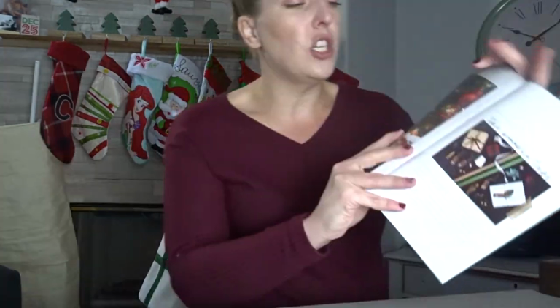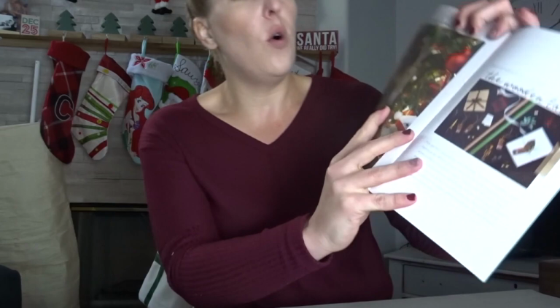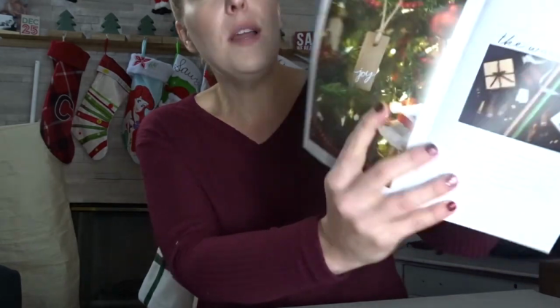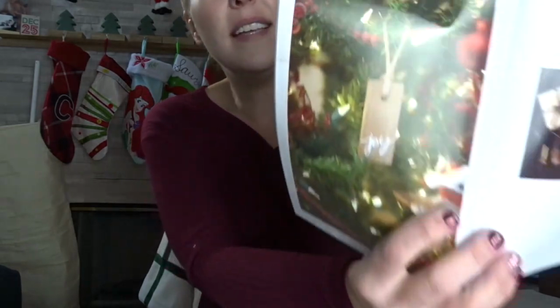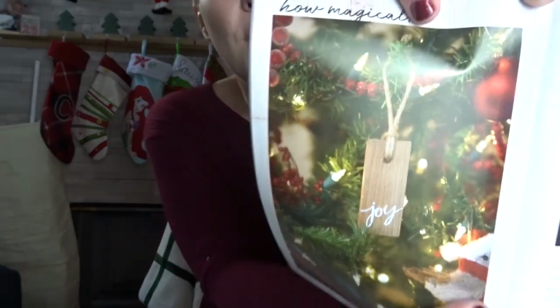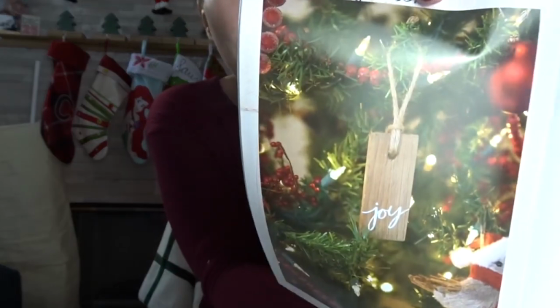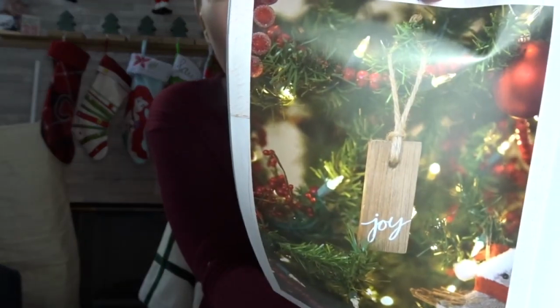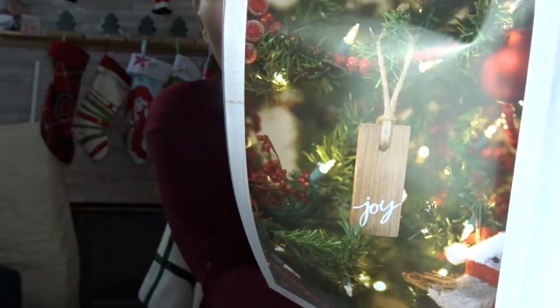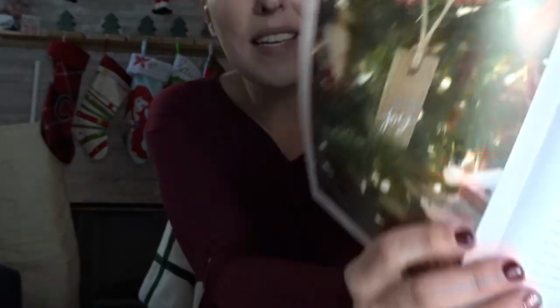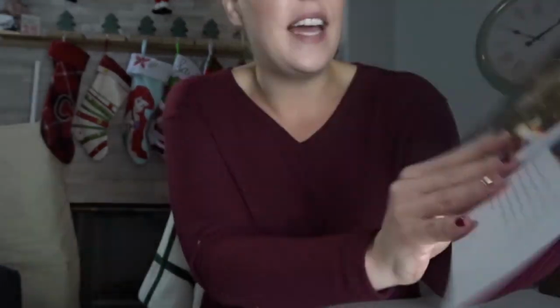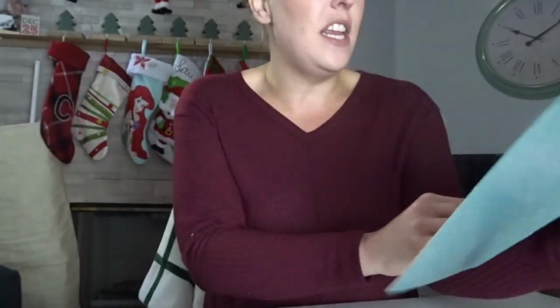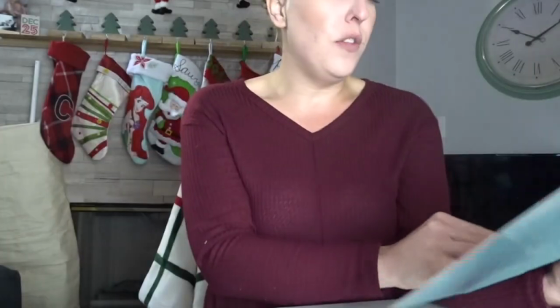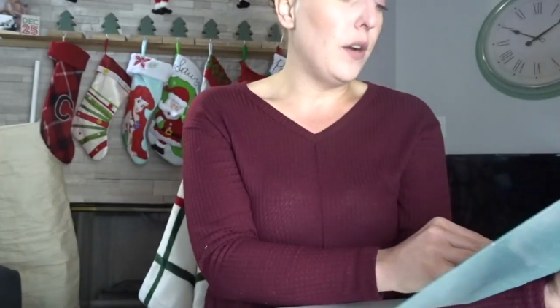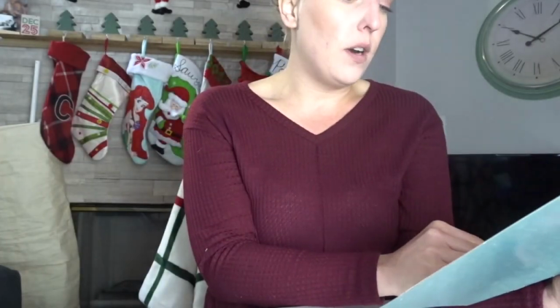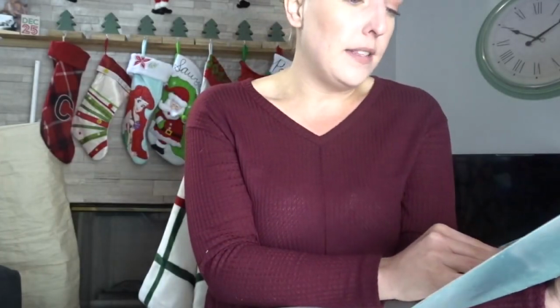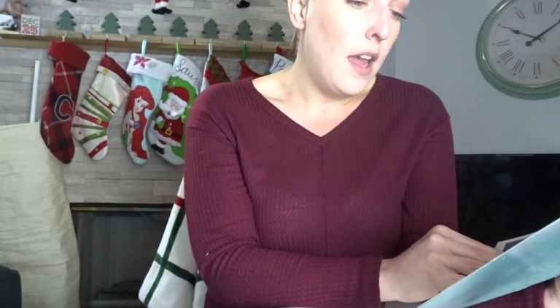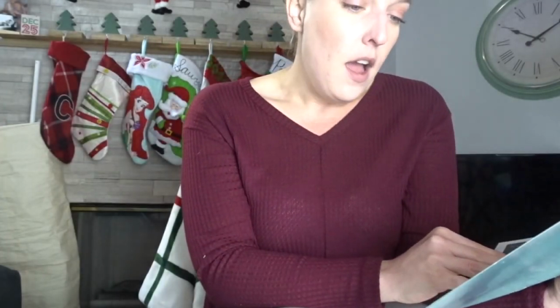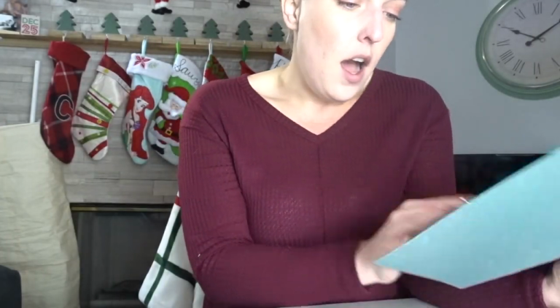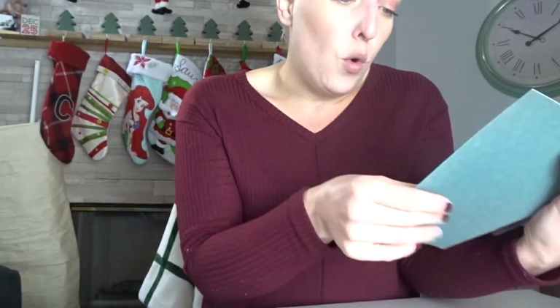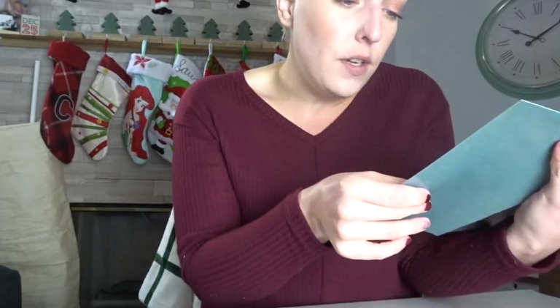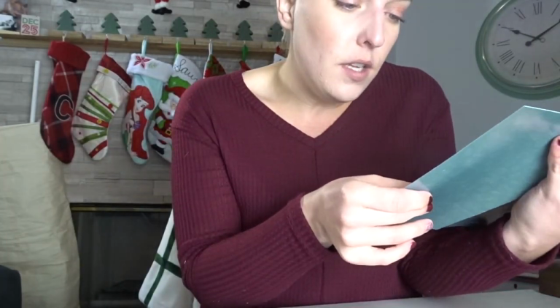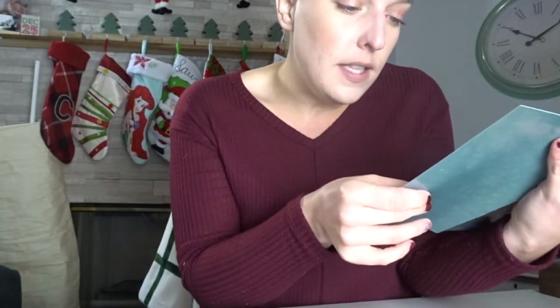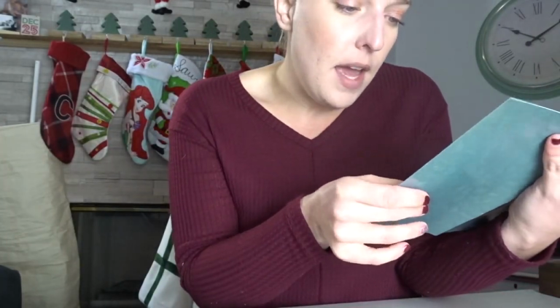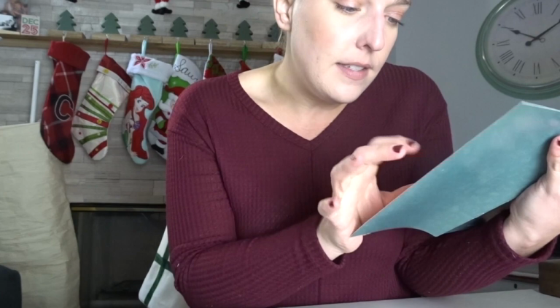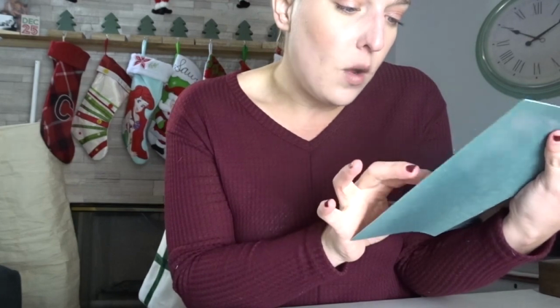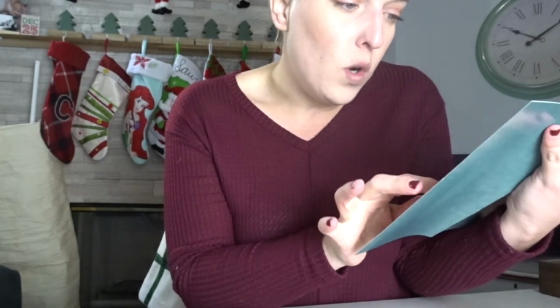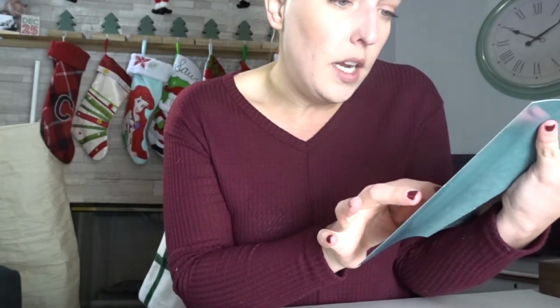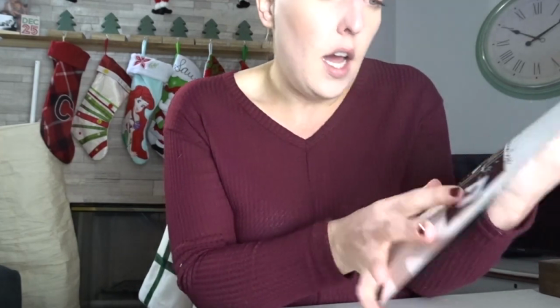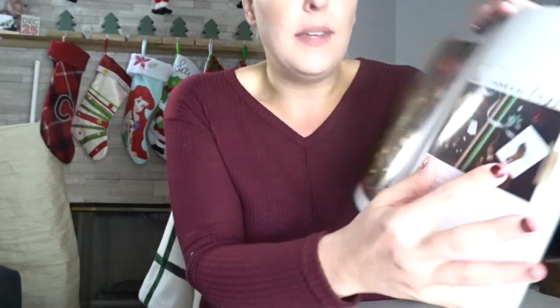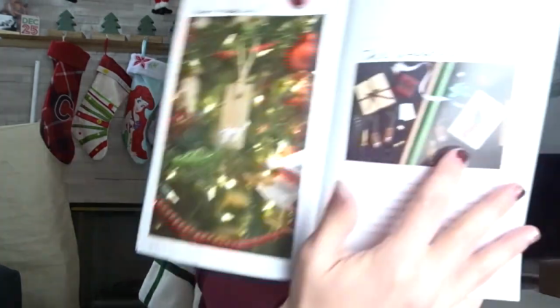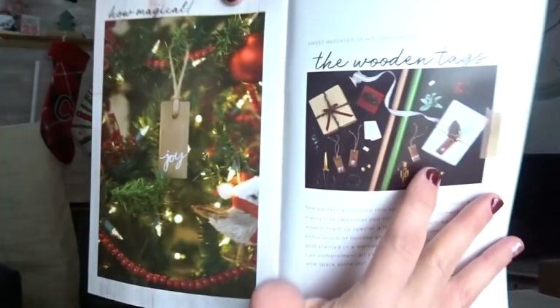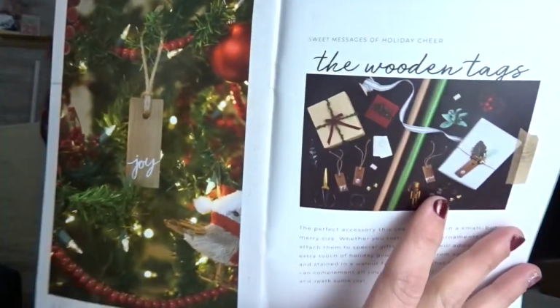Actually, those little wooden pieces are ornaments — or you can use them as wooden gift tags. That's really fun to add a little oomph to your gift tagging.